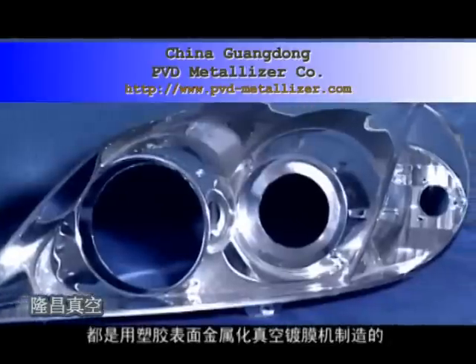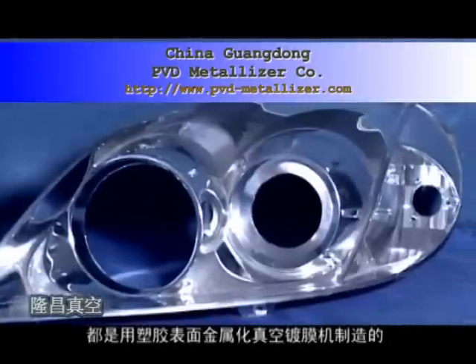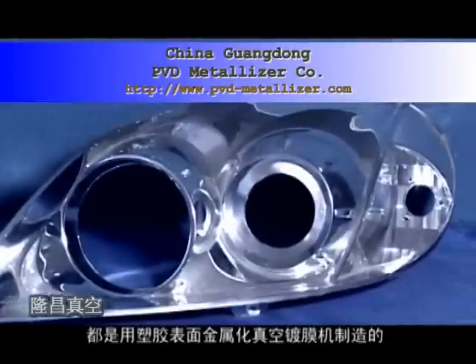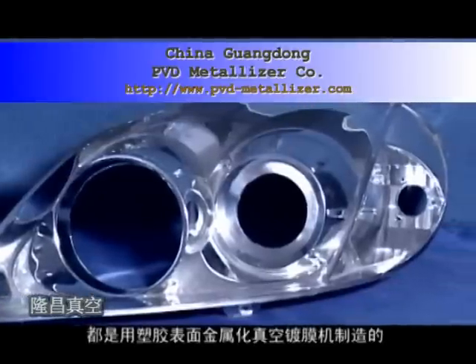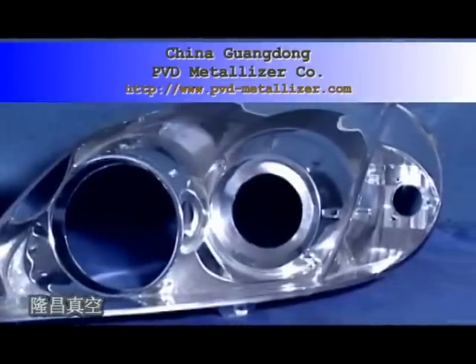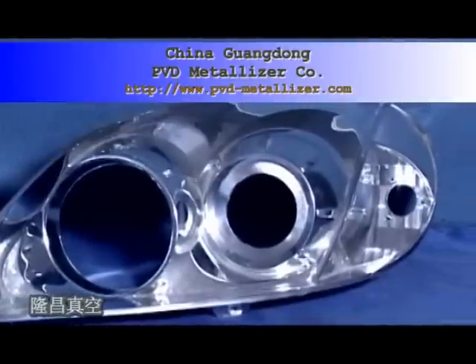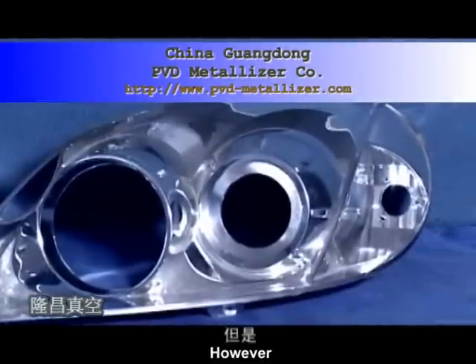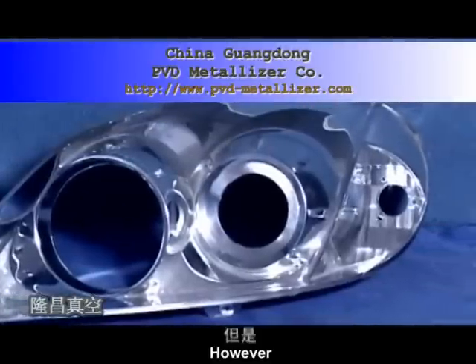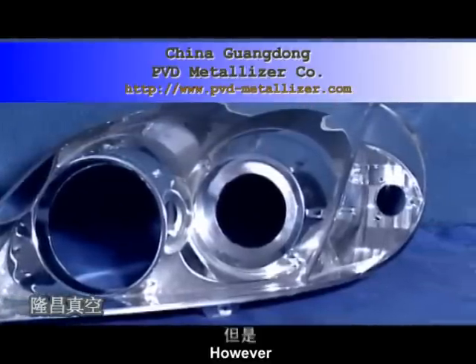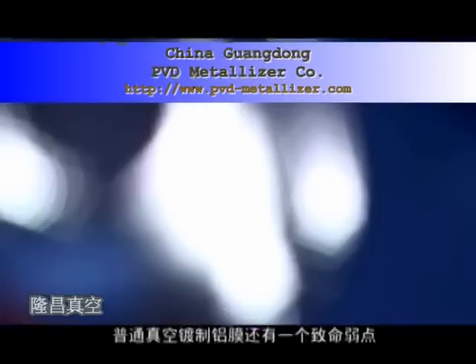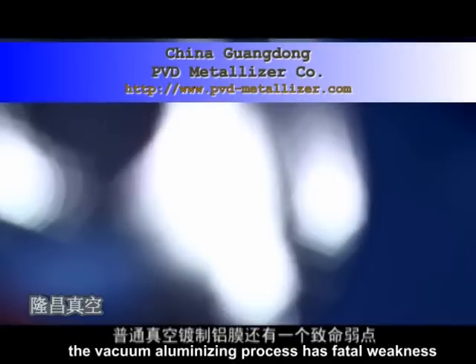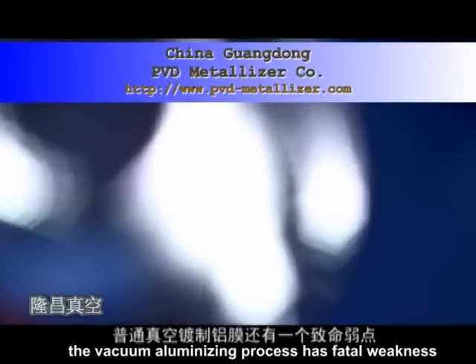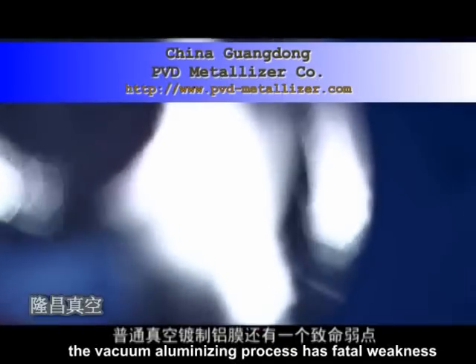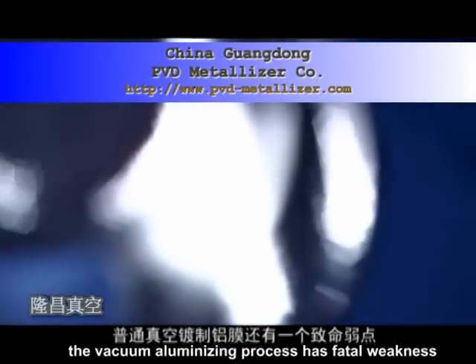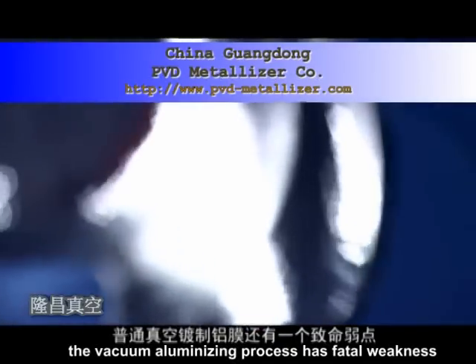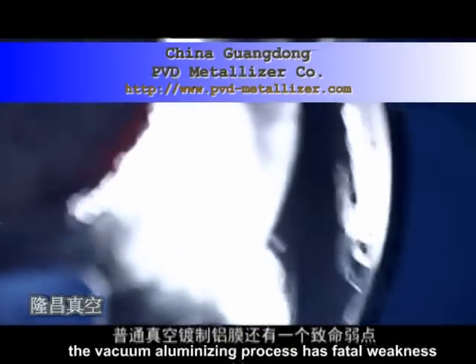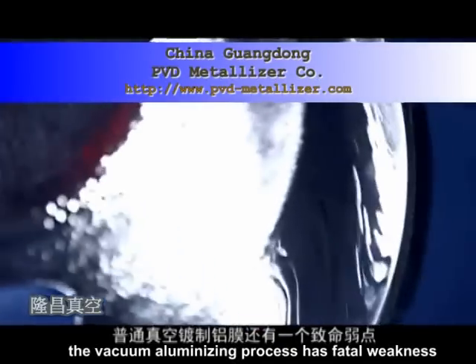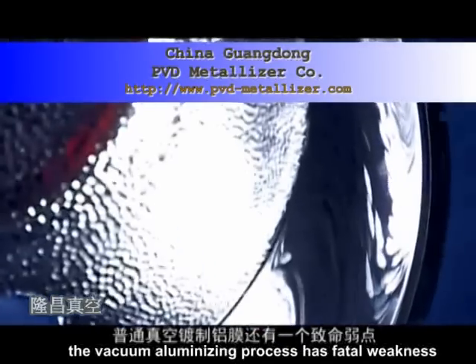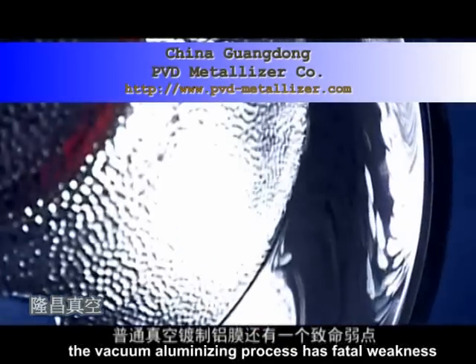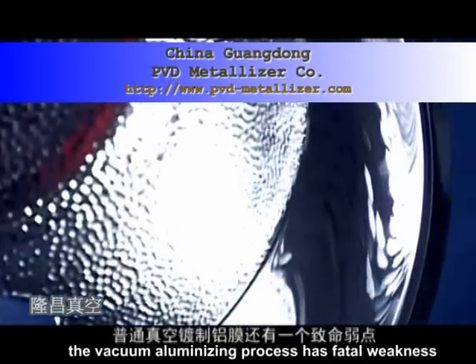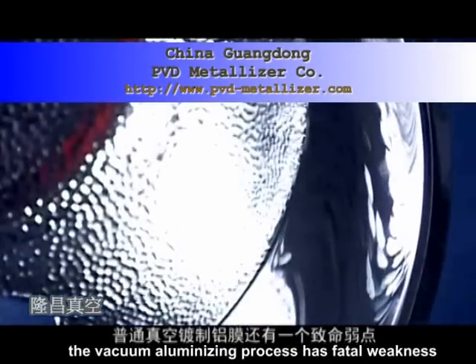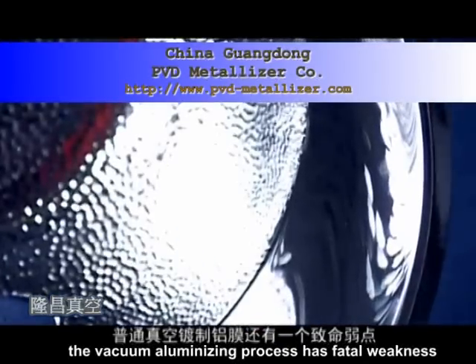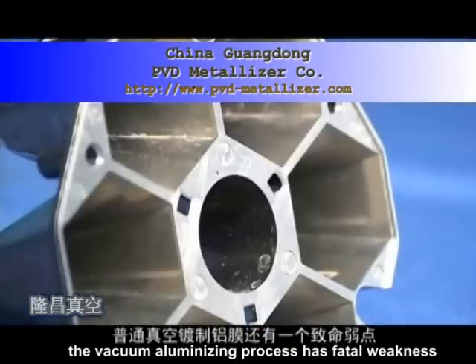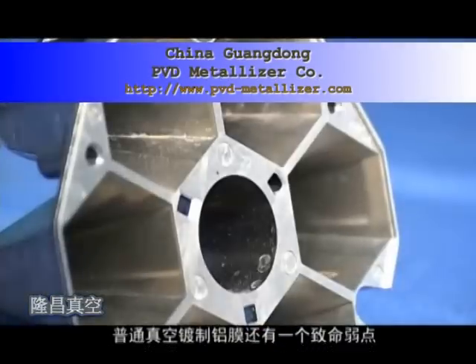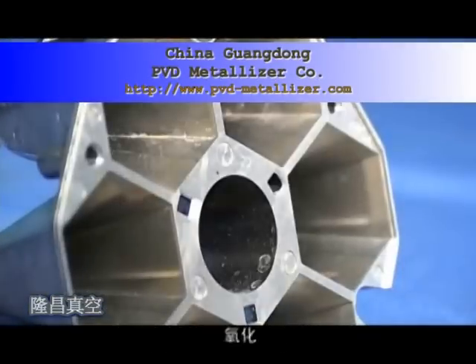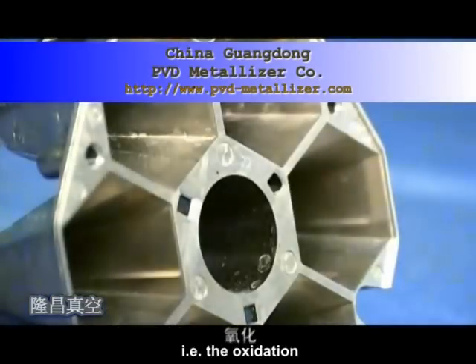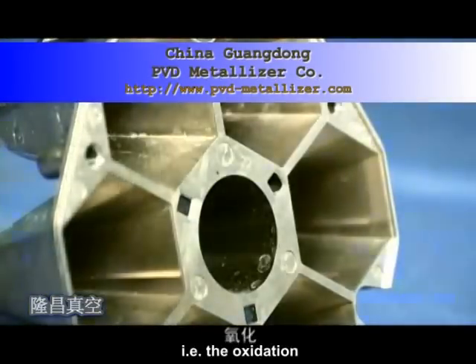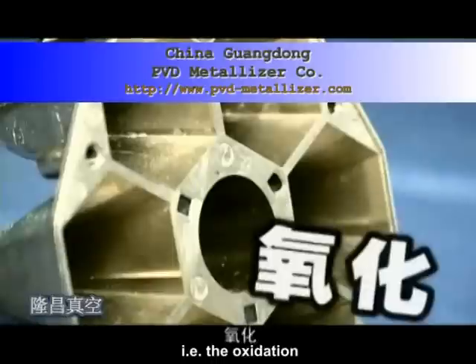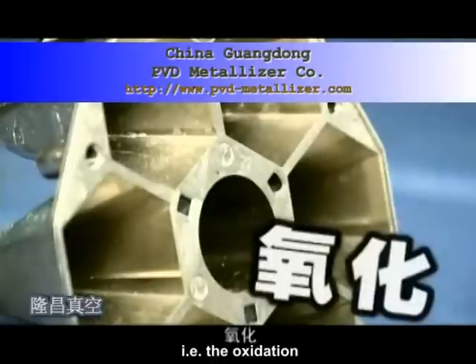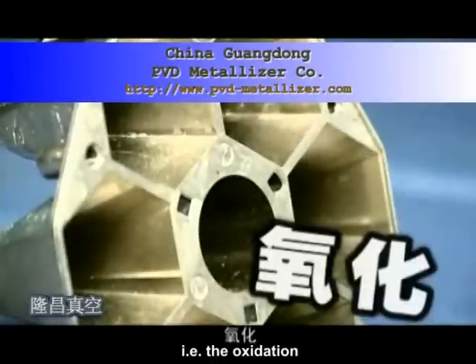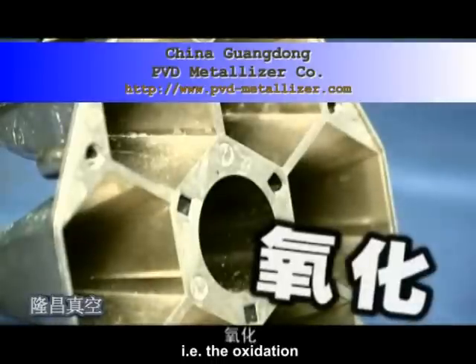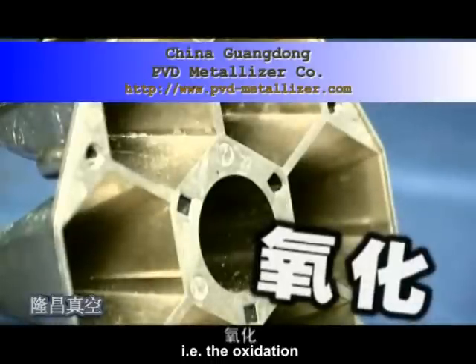Currently, 95% of headlight shades are aluminized by vacuum metalizing machines. However, the vacuum aluminizing process has a fatal weakness.